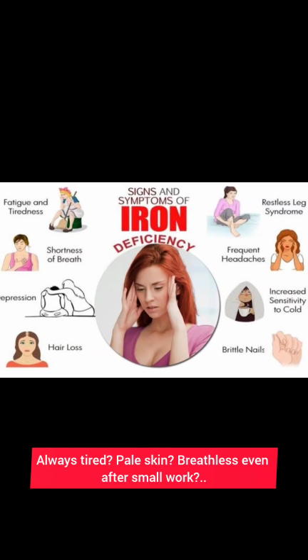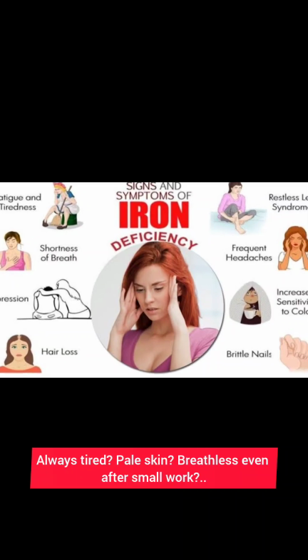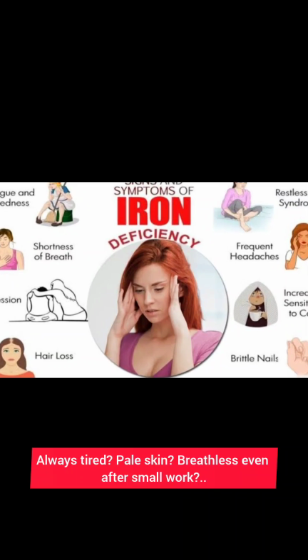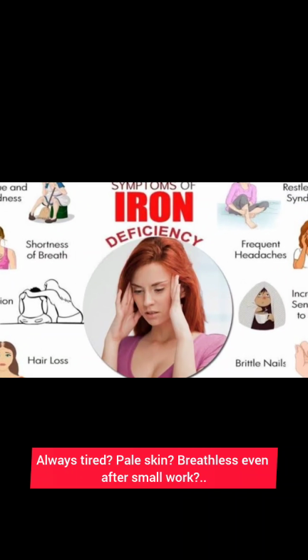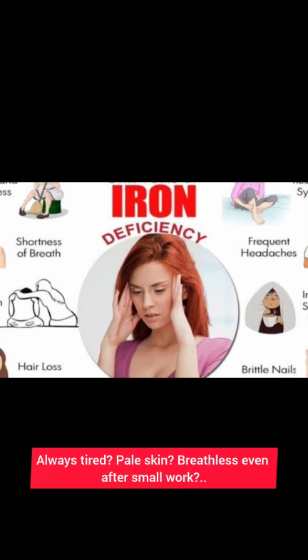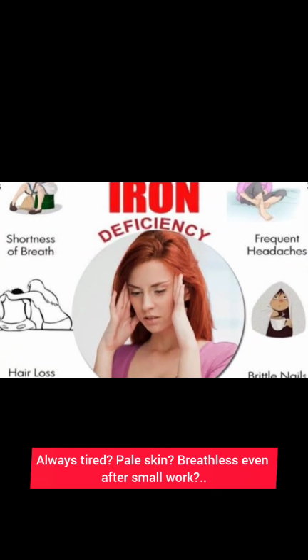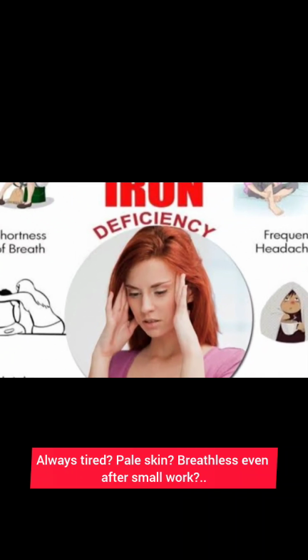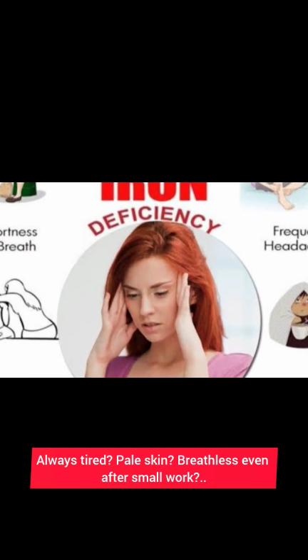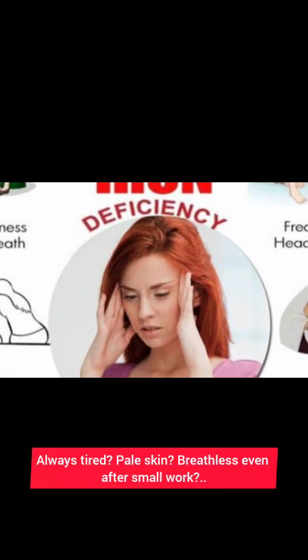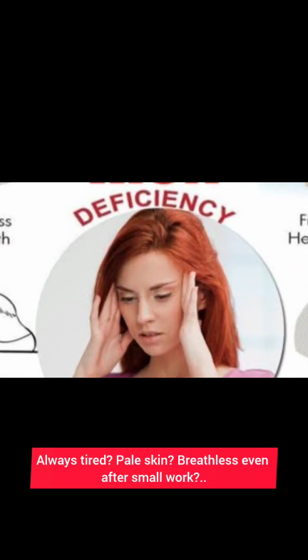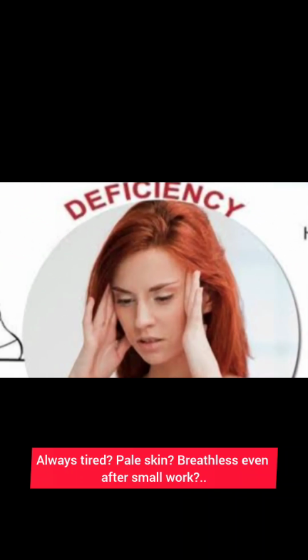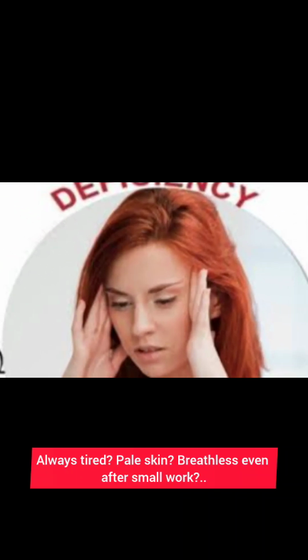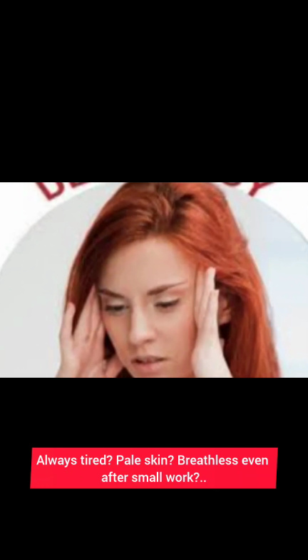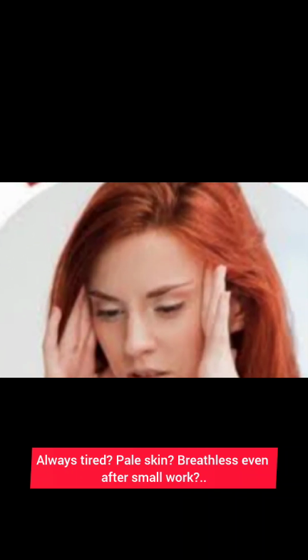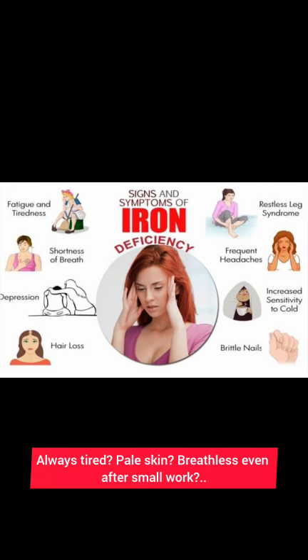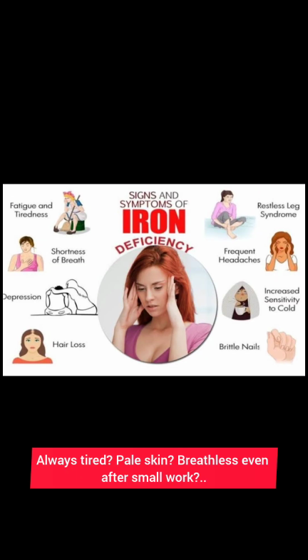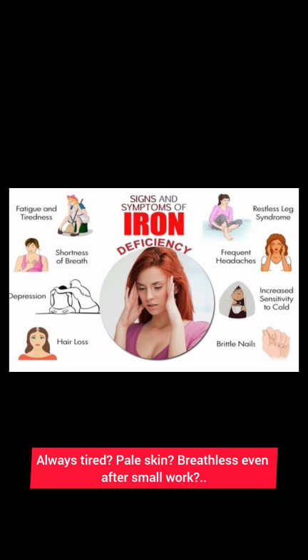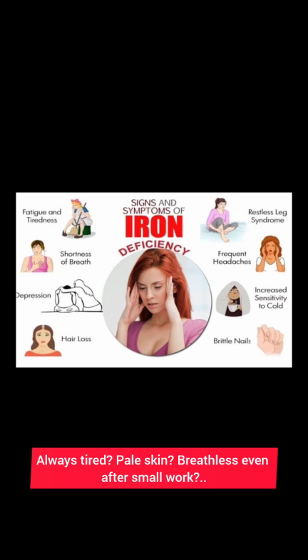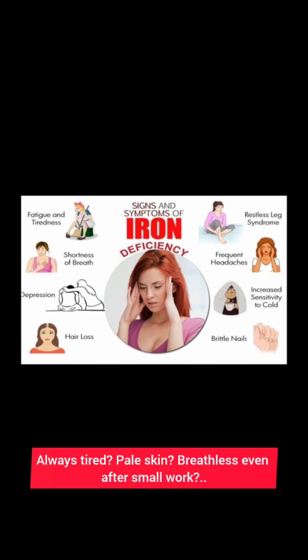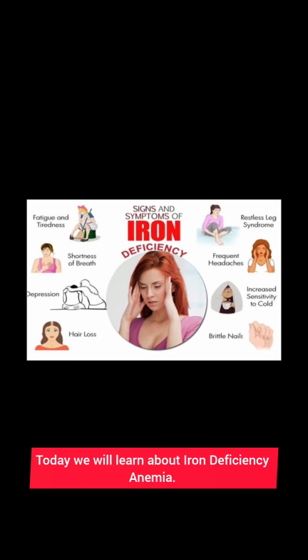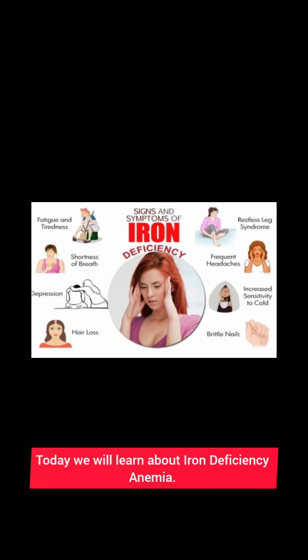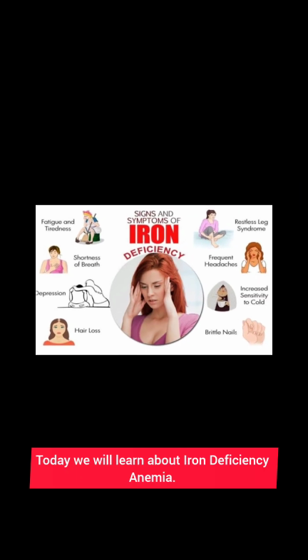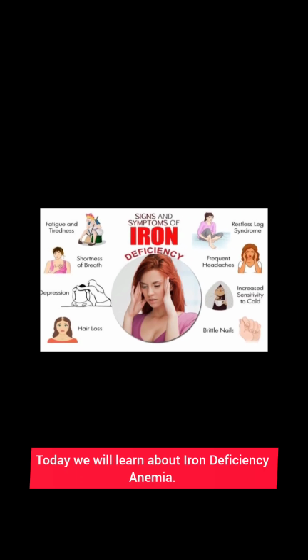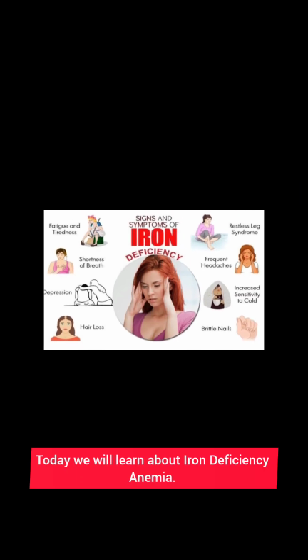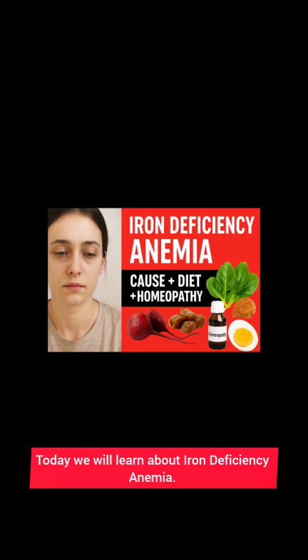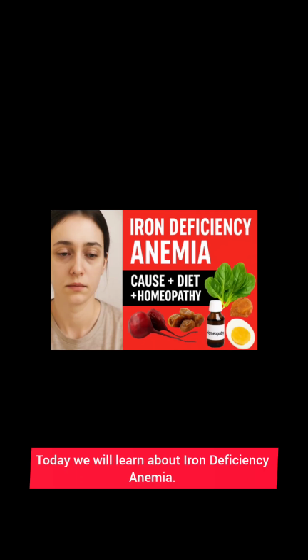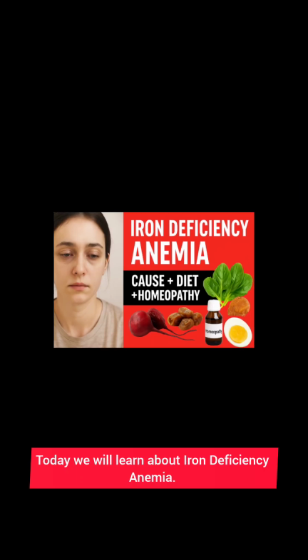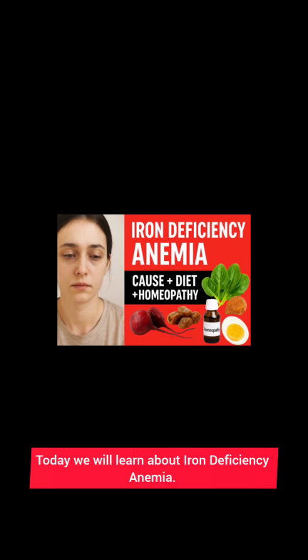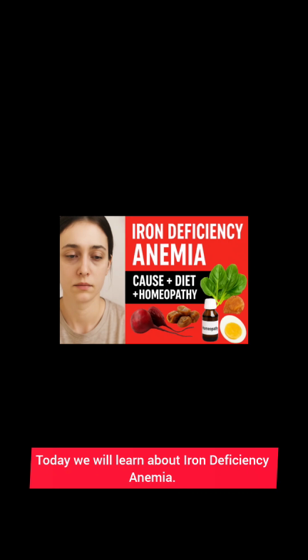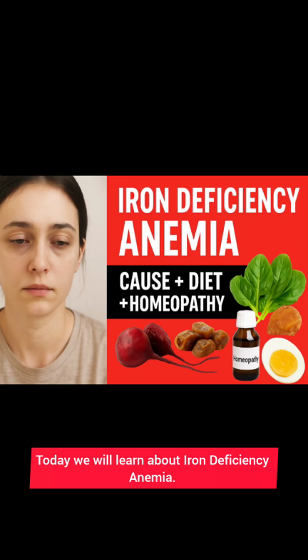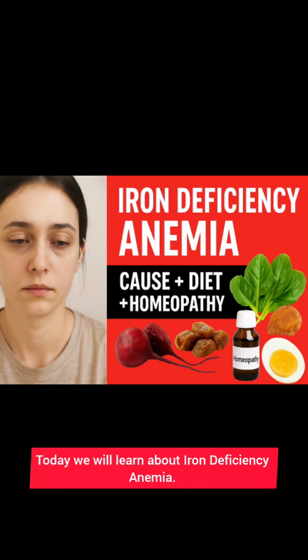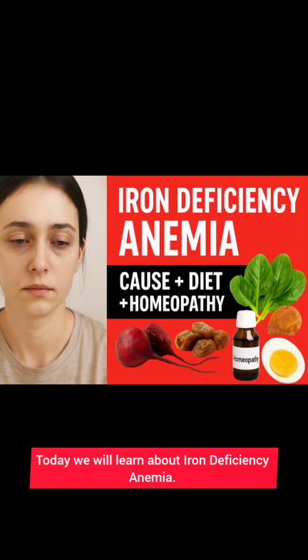Always tired, pale skin, breathless even after small work — today we will learn about iron deficiency anemia.